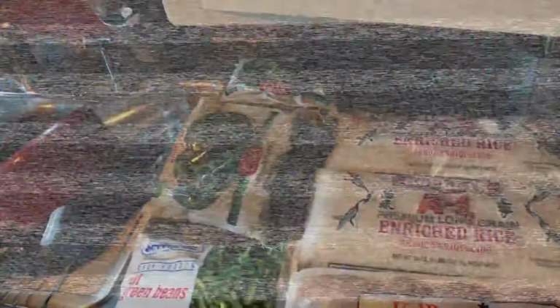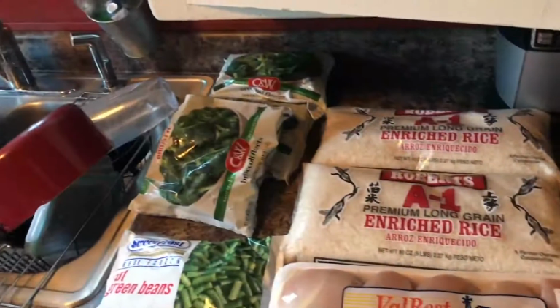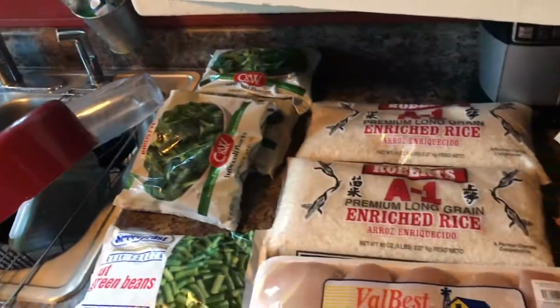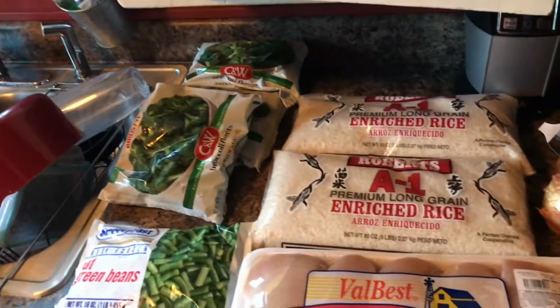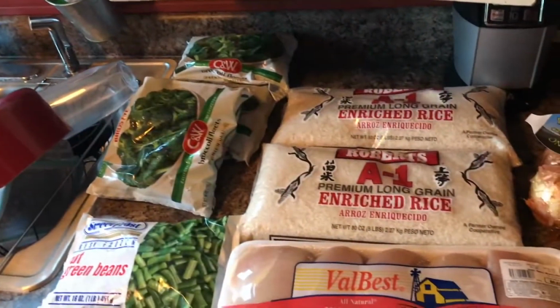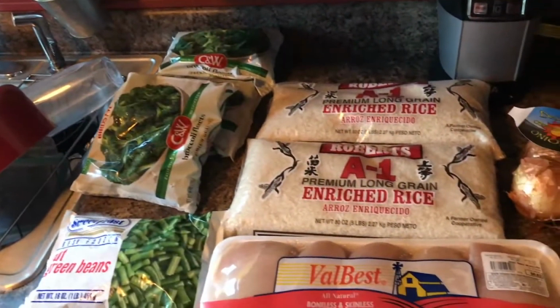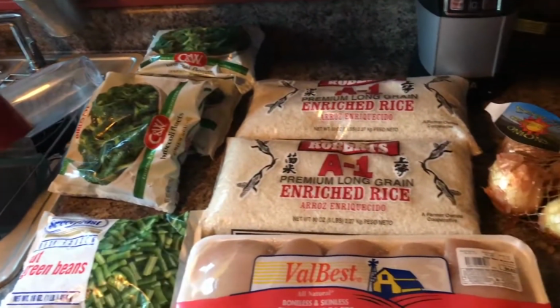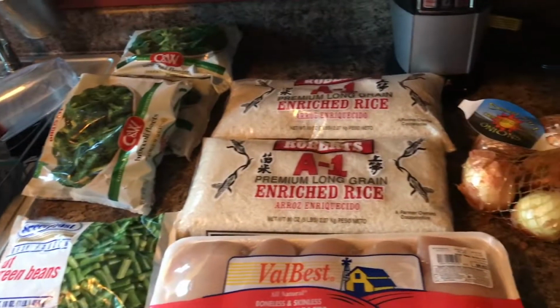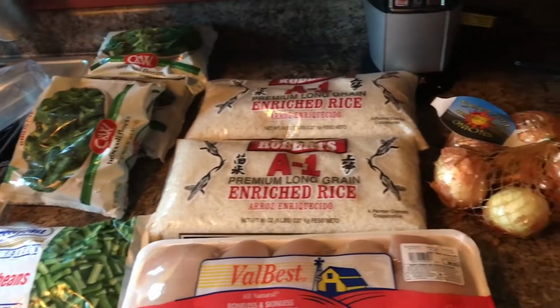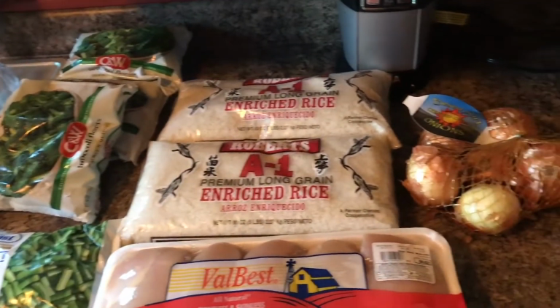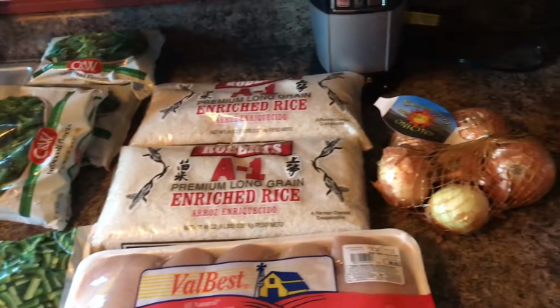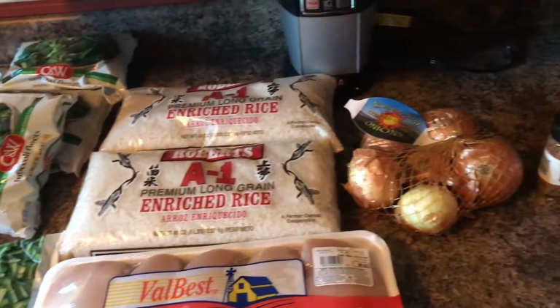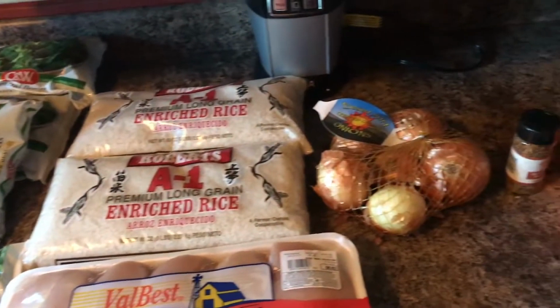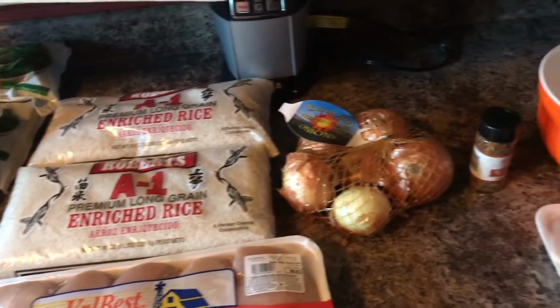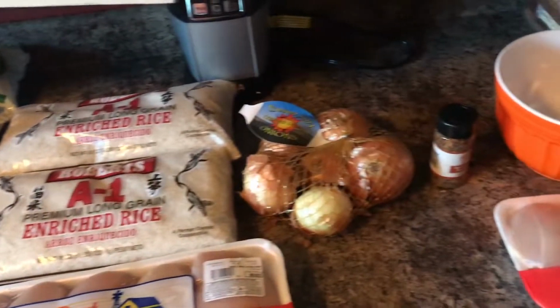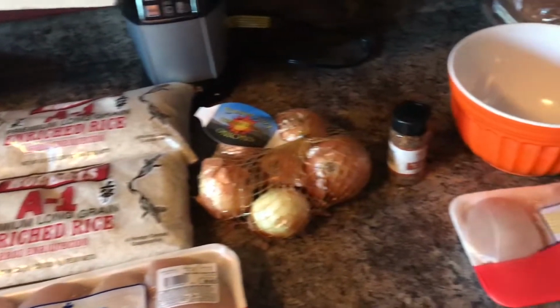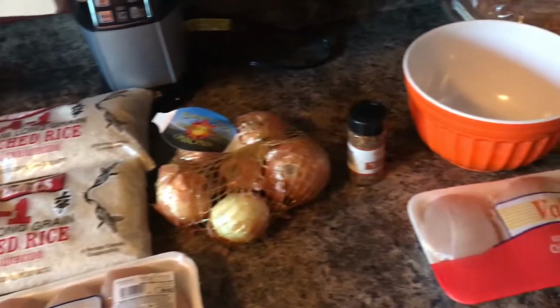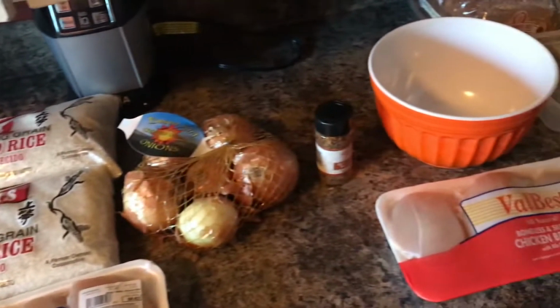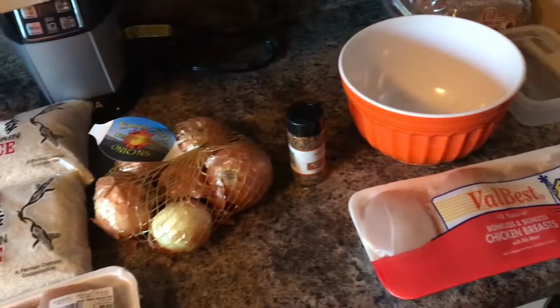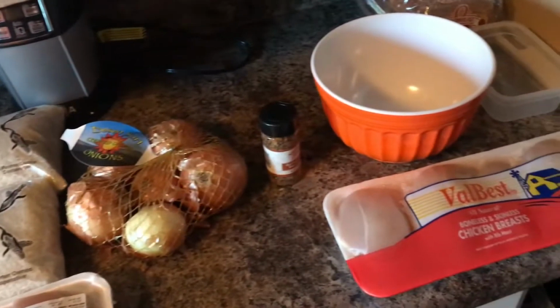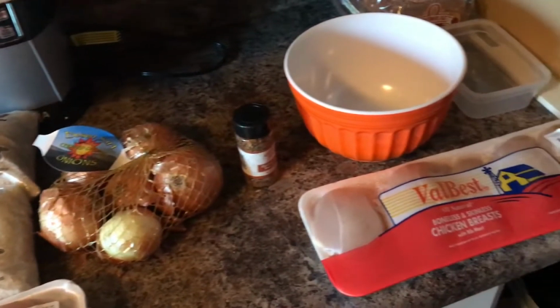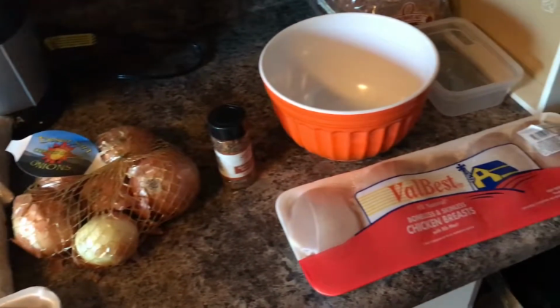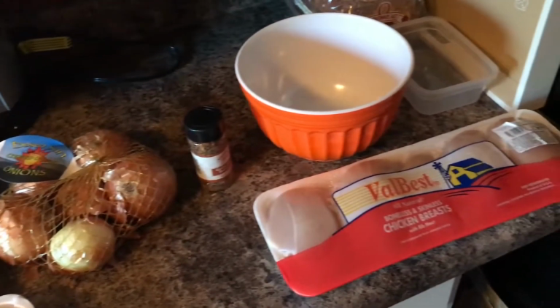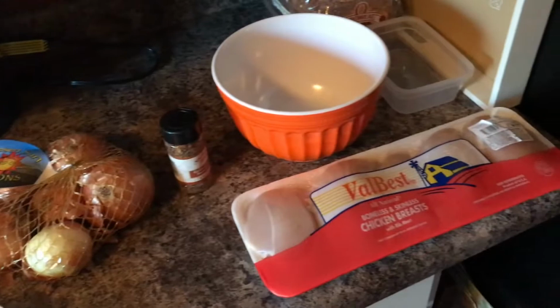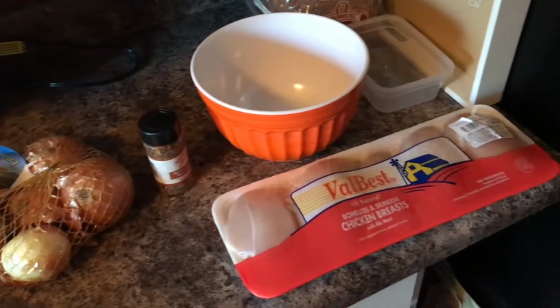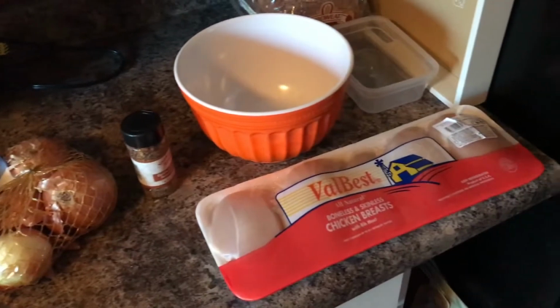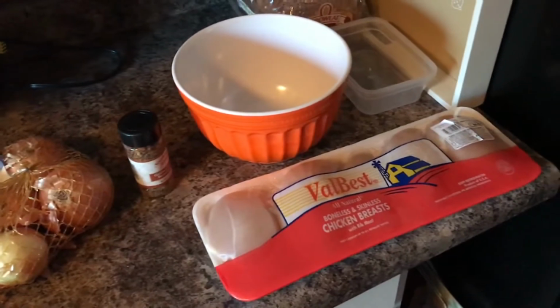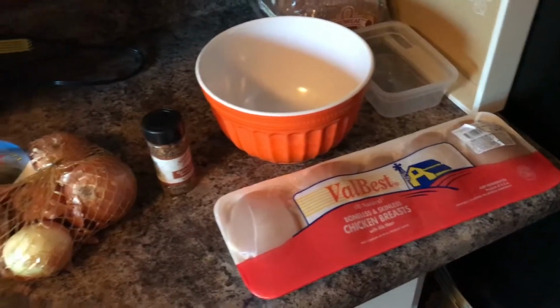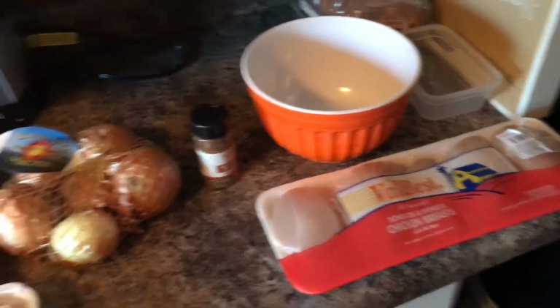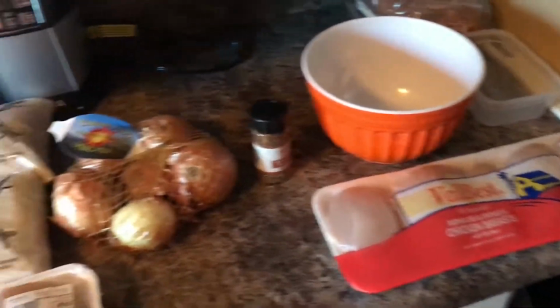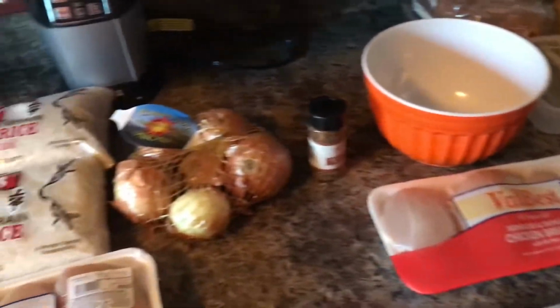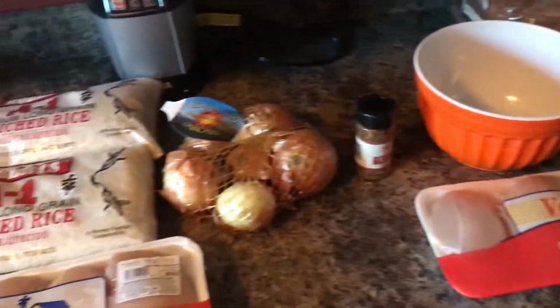What's up guys, back with another video here. I'm going to show you what I do for meal prepping.